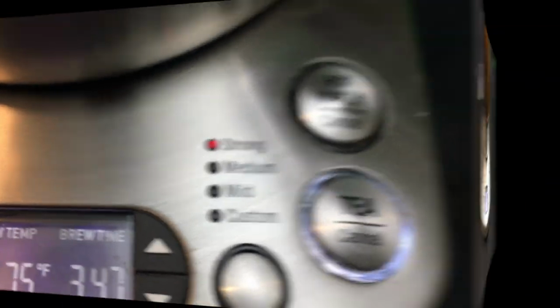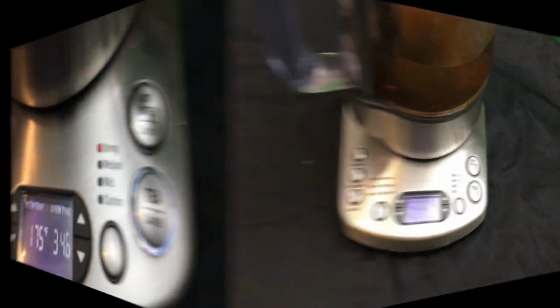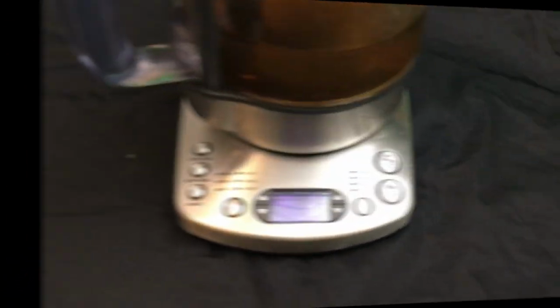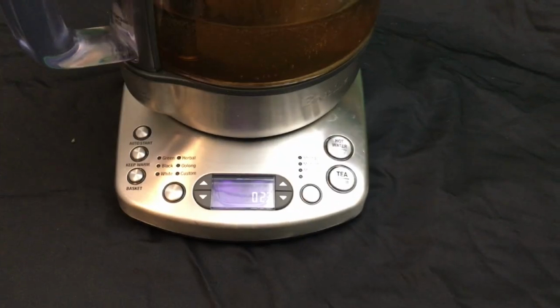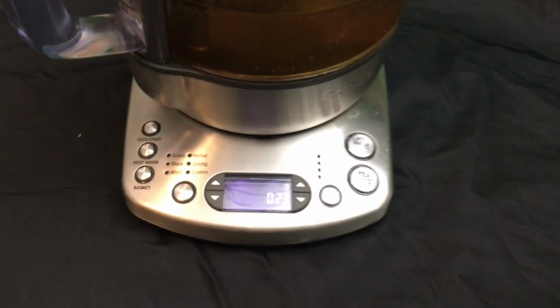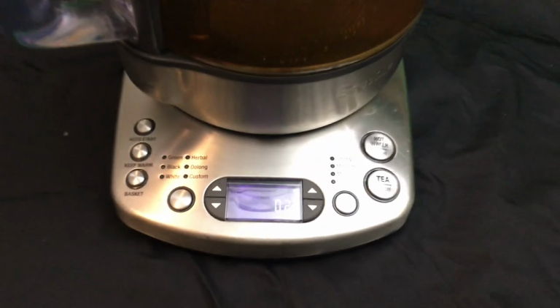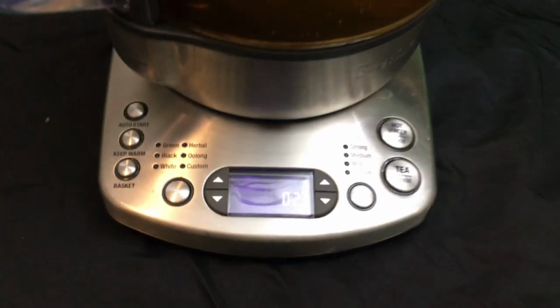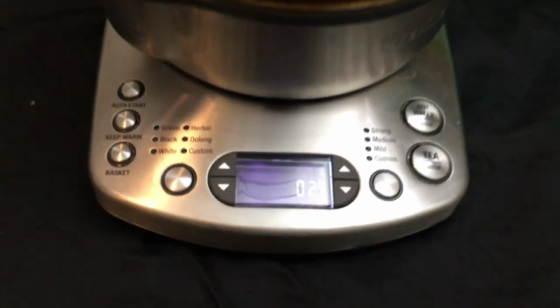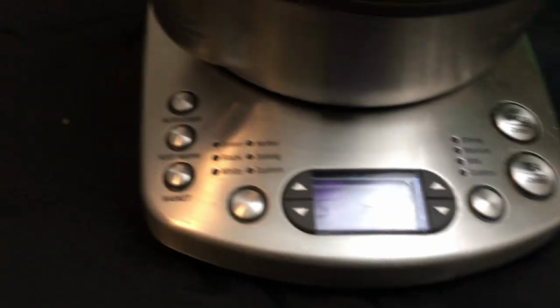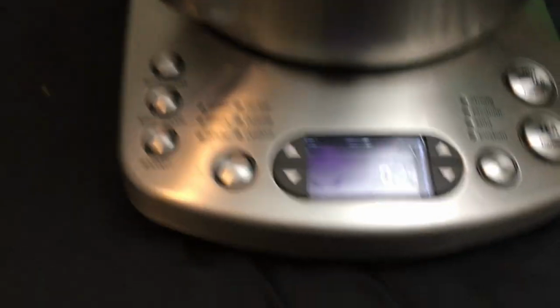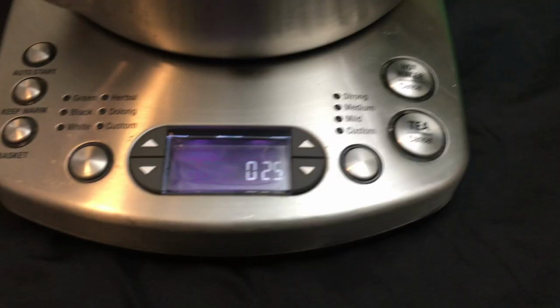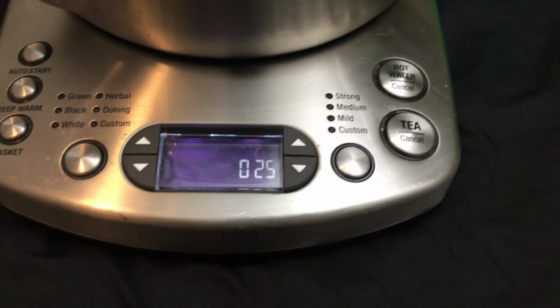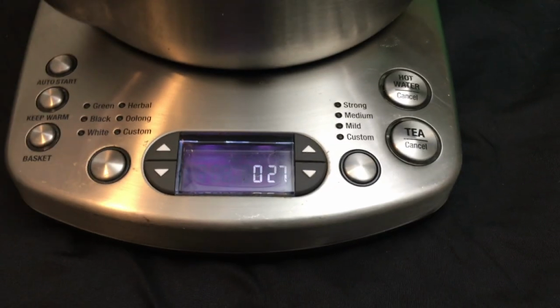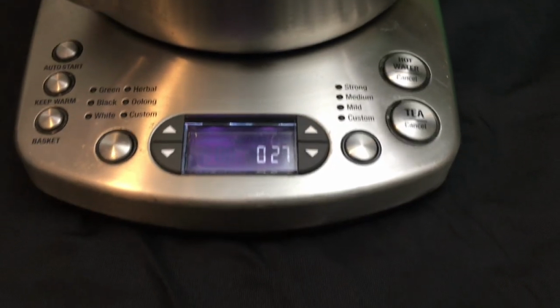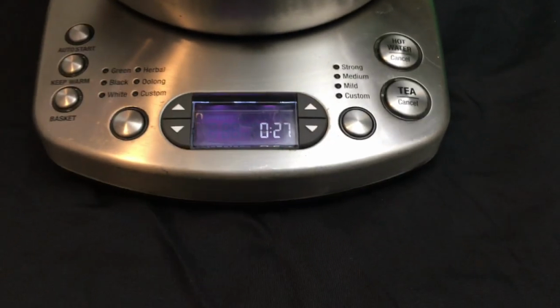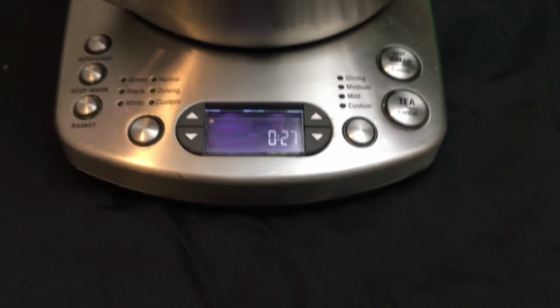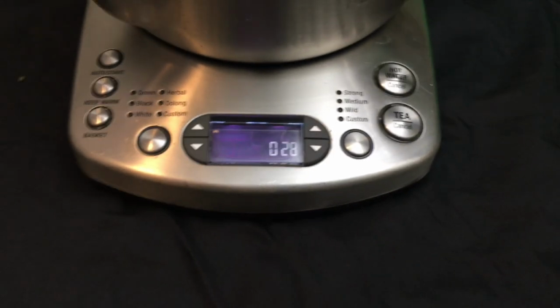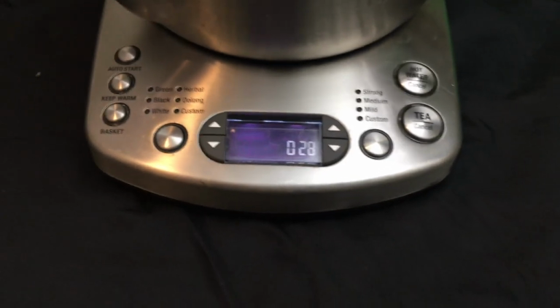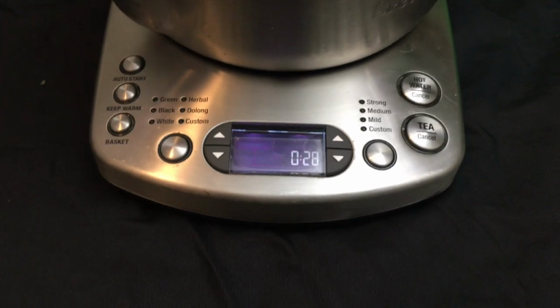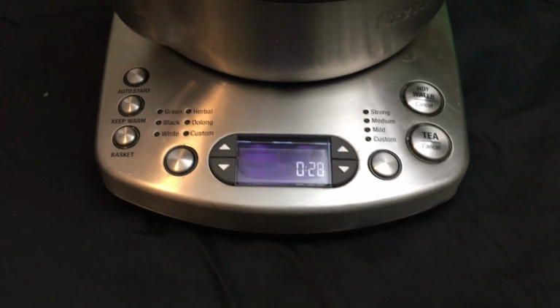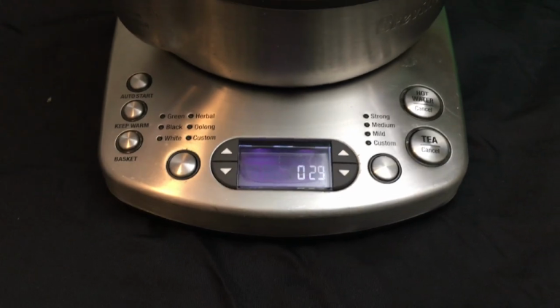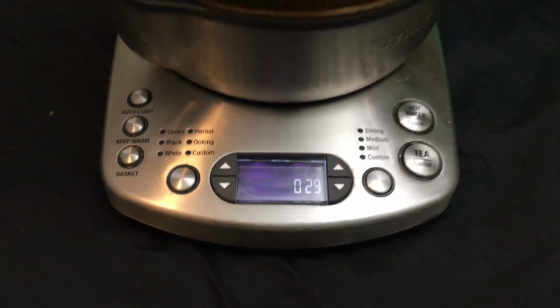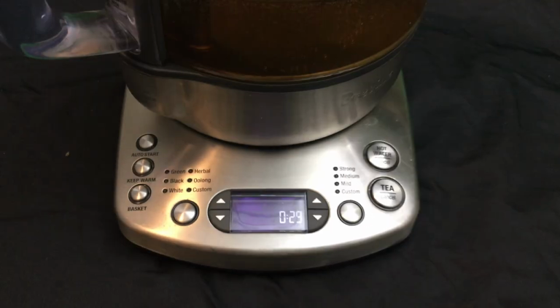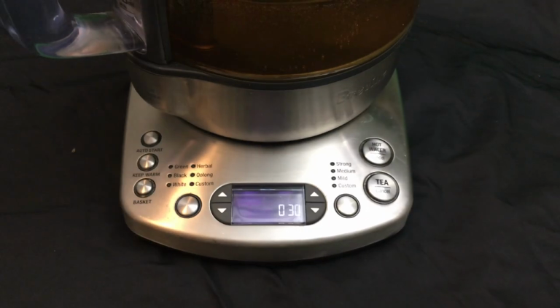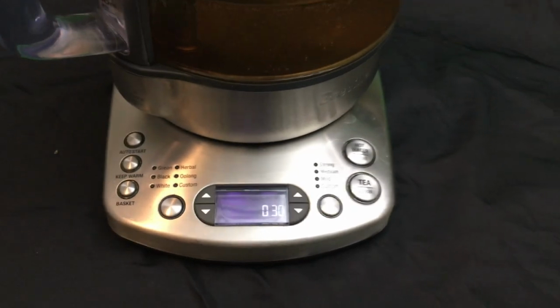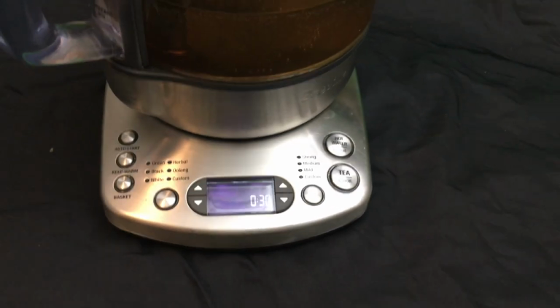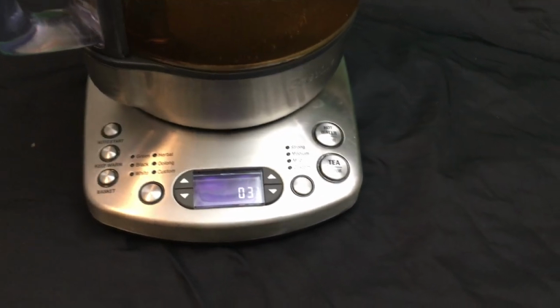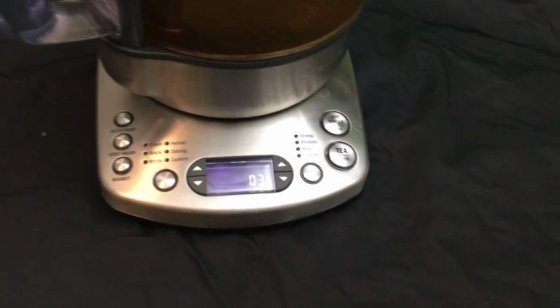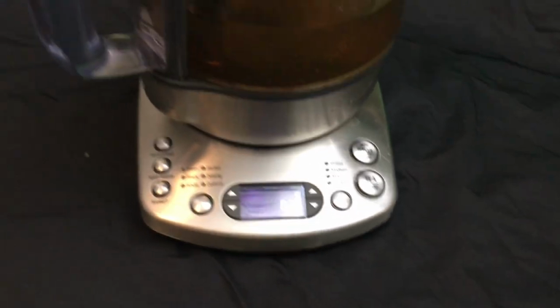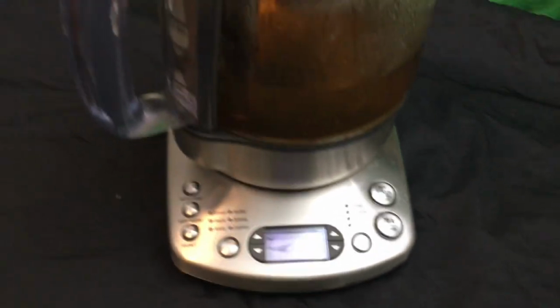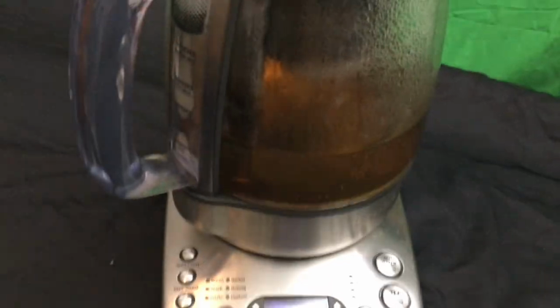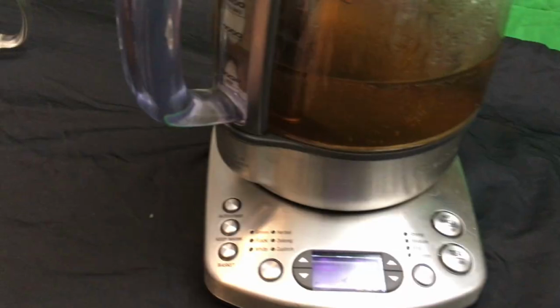There are your options. As you can see, she stays warm and she's counting down — there's 30 seconds.